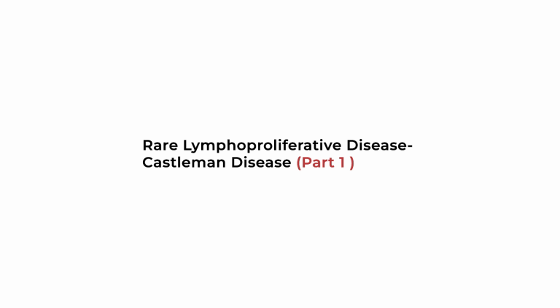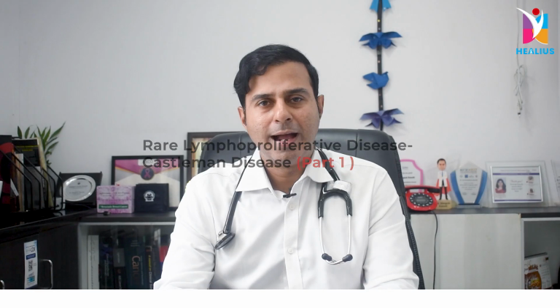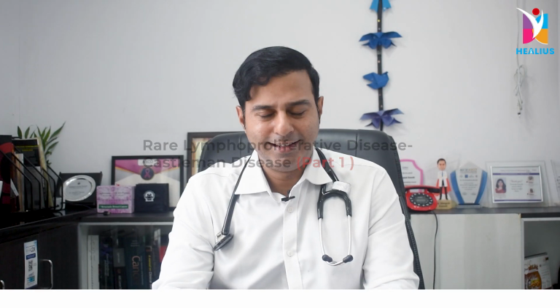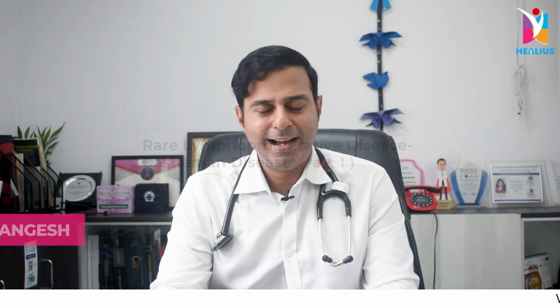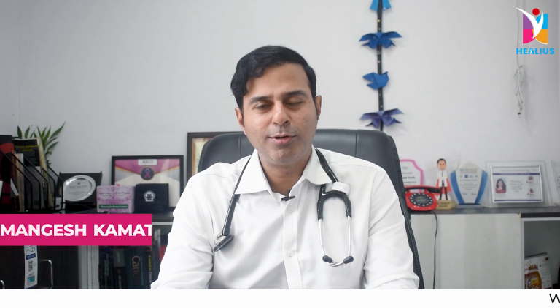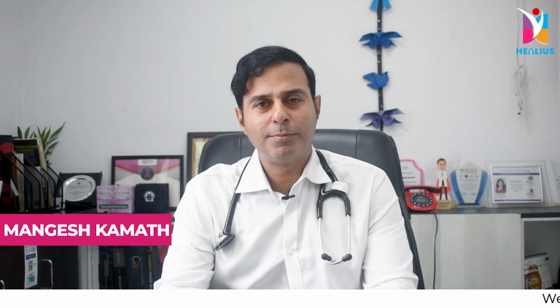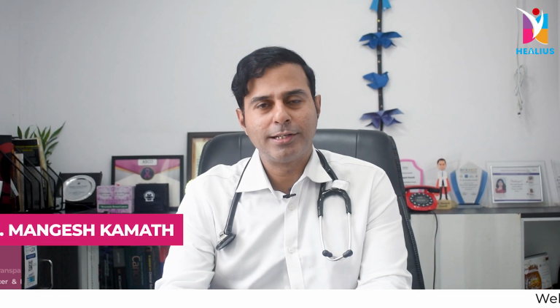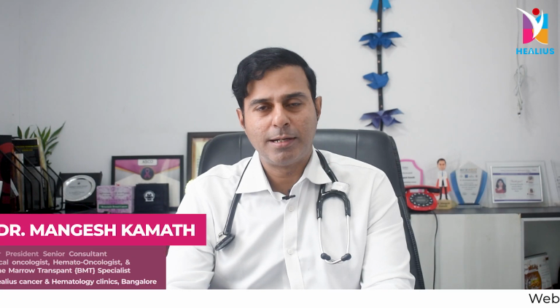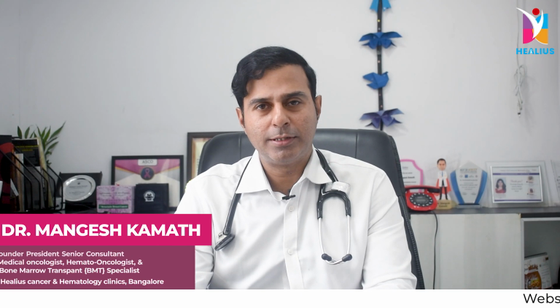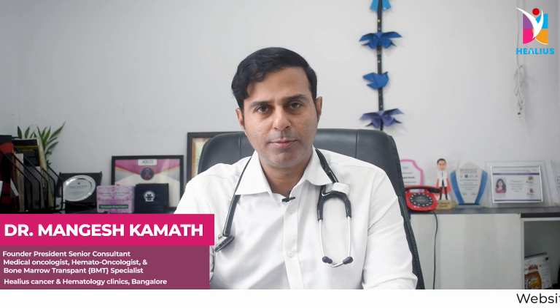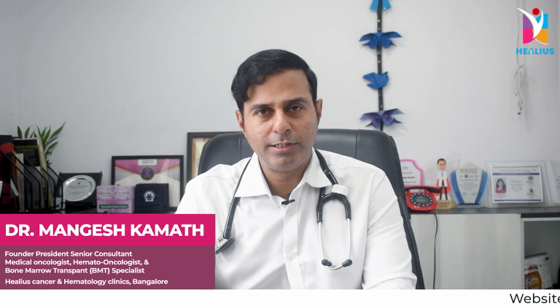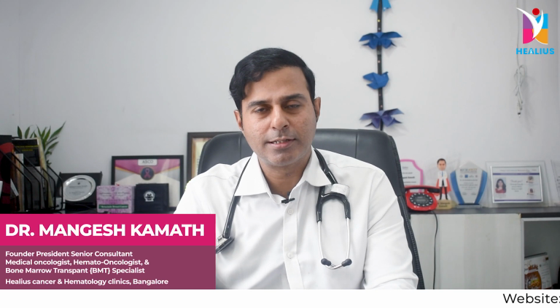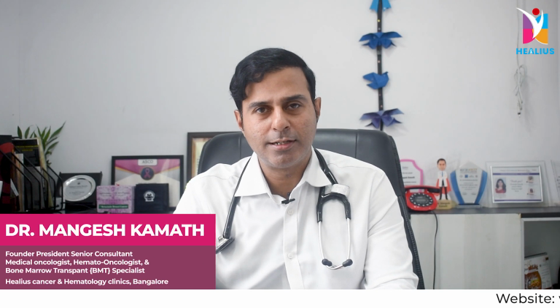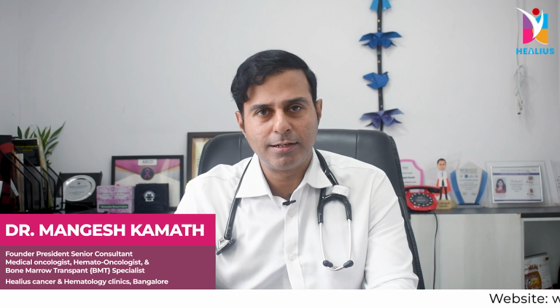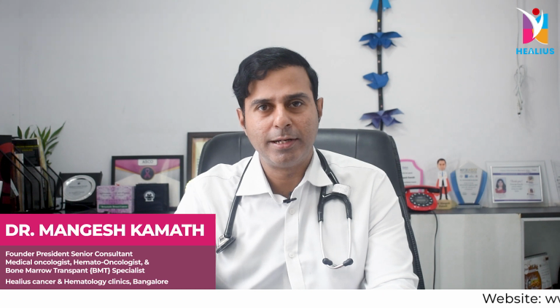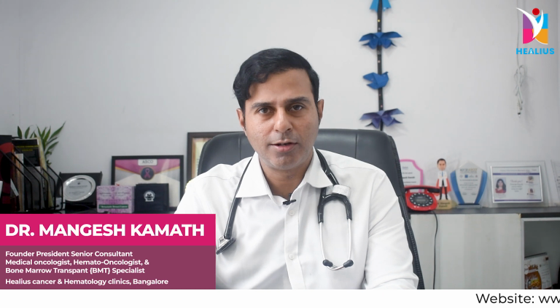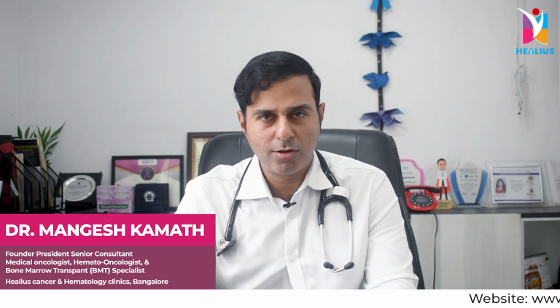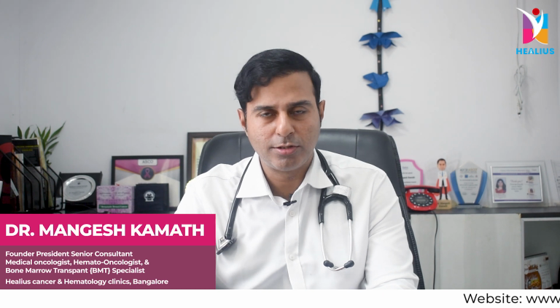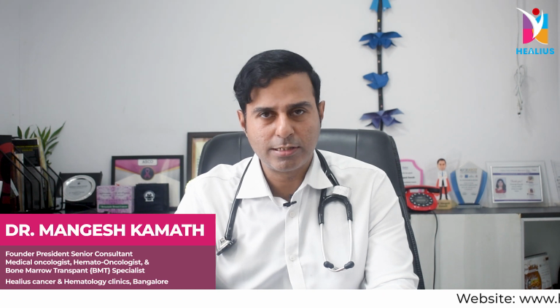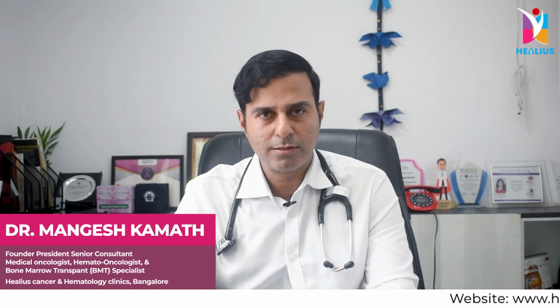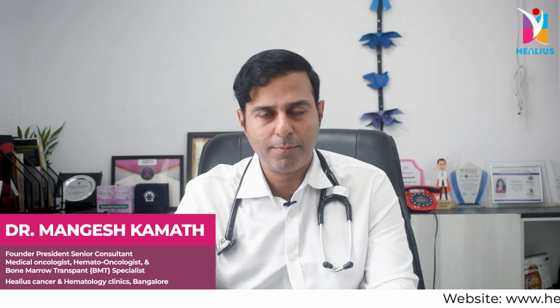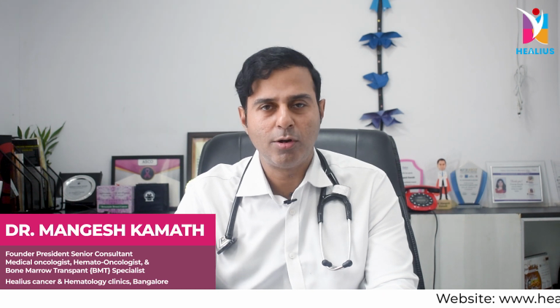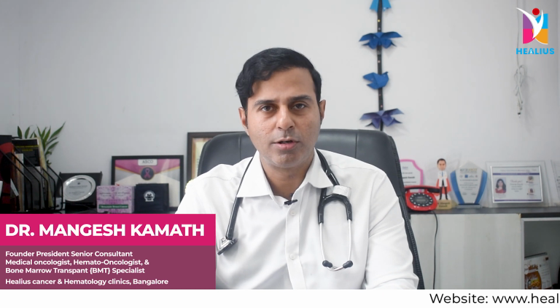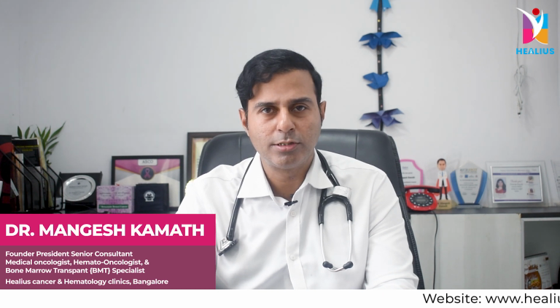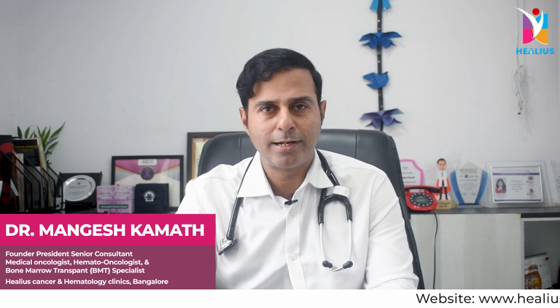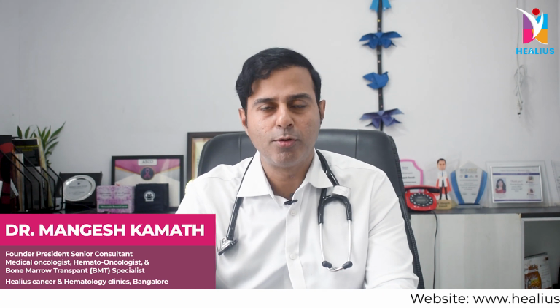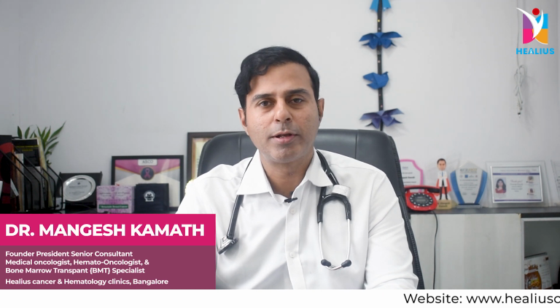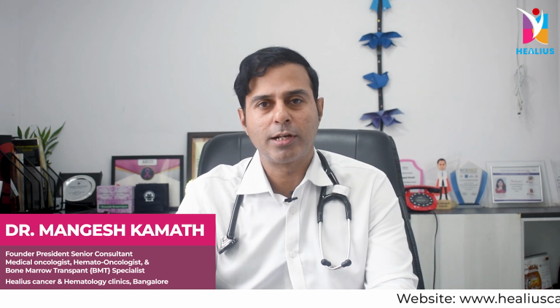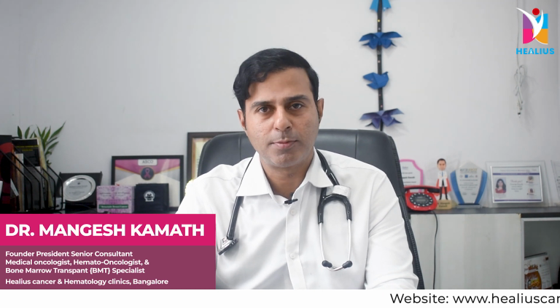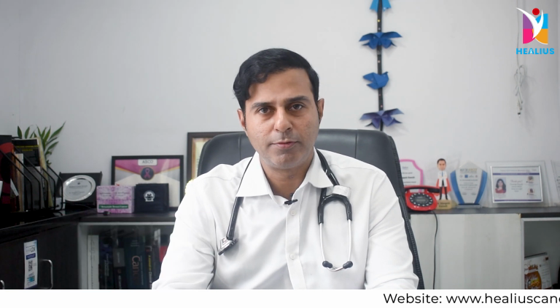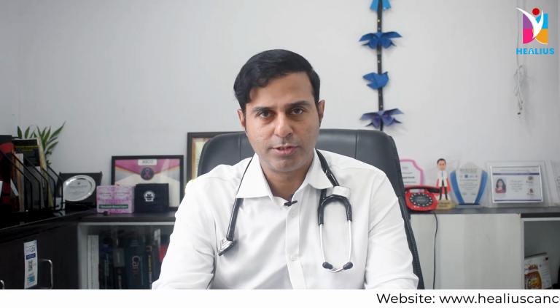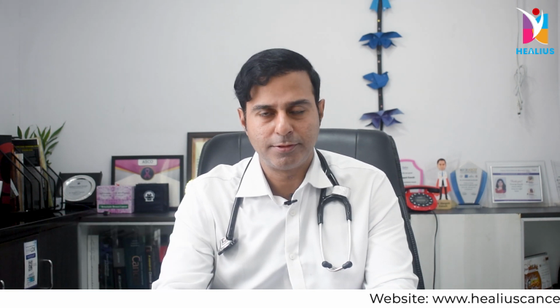Hi, I'm Dr. Mangesh Kamath. I'm a Senior Consultant Medical Oncologist, Hemato-Oncologist and Bone Marrow Transplant Physician.